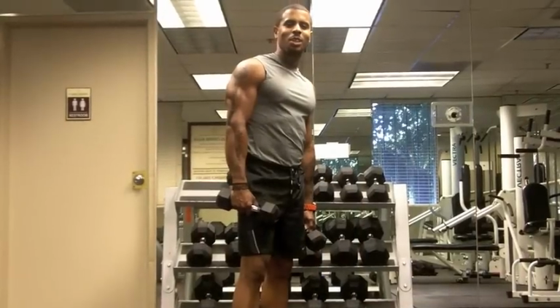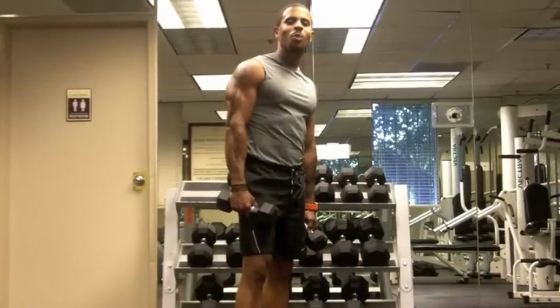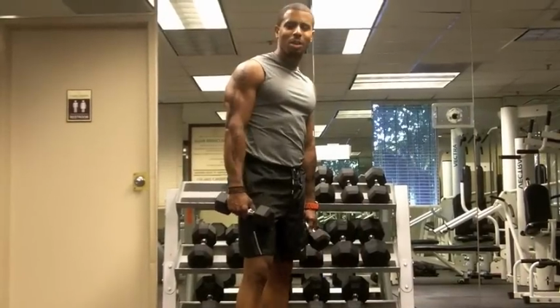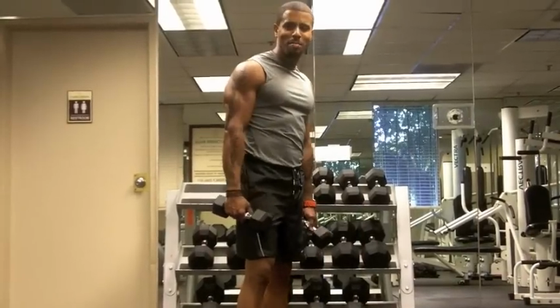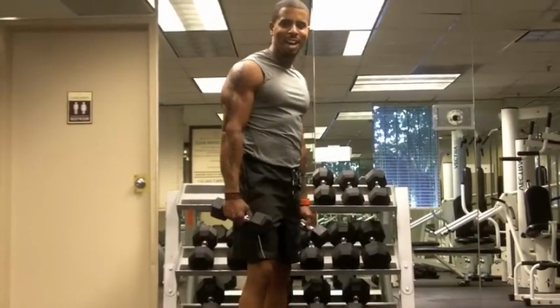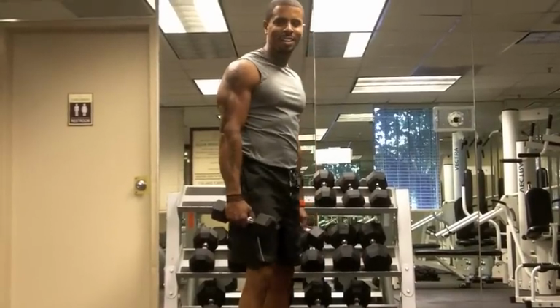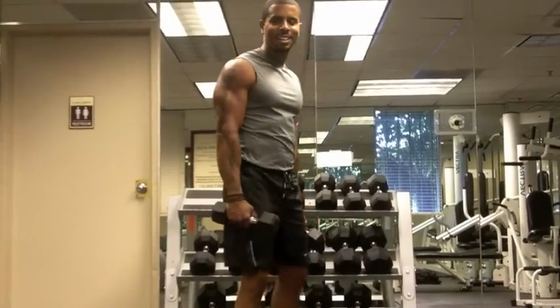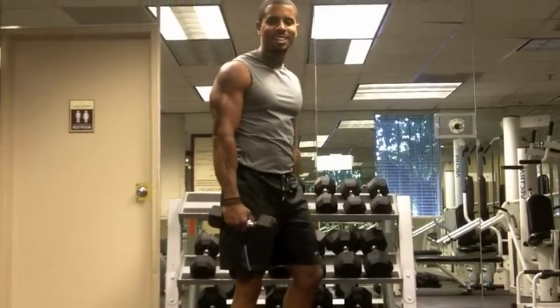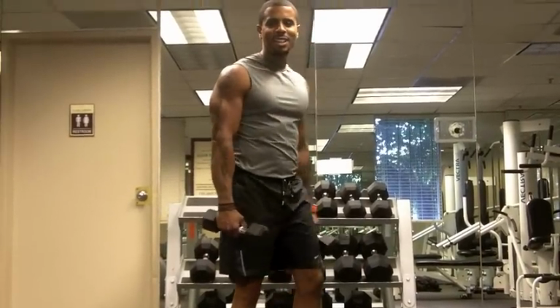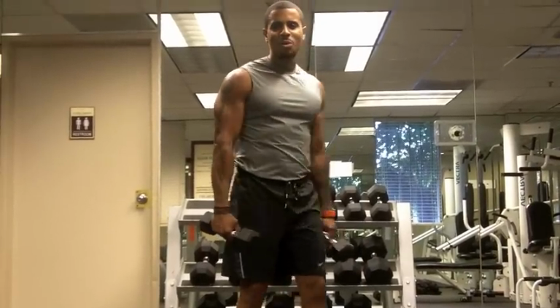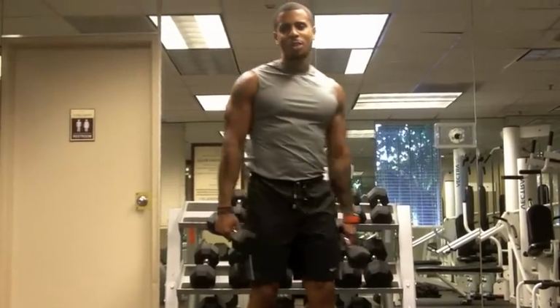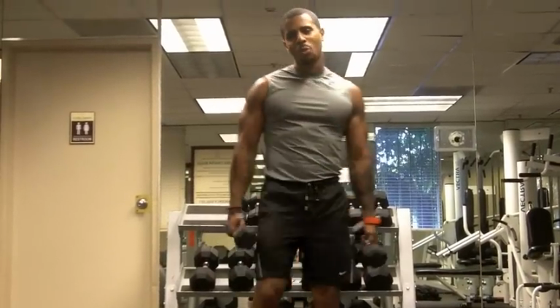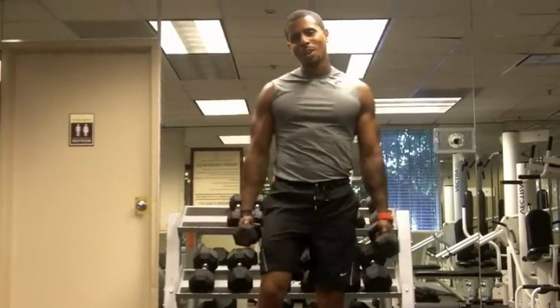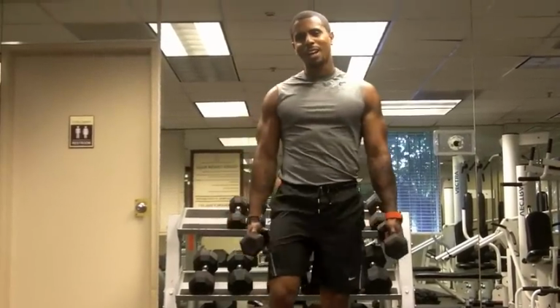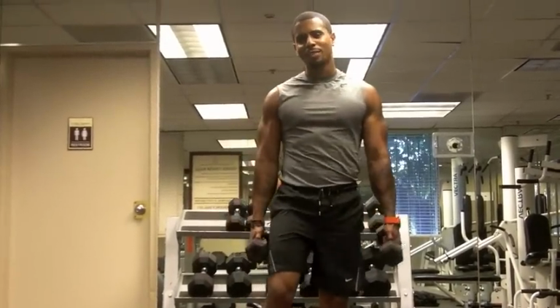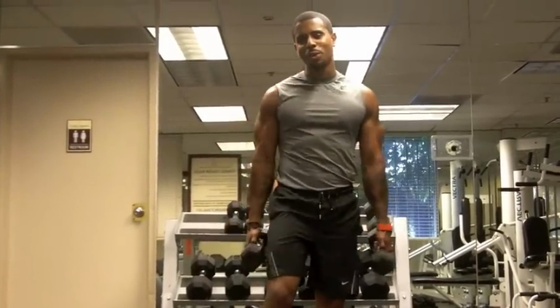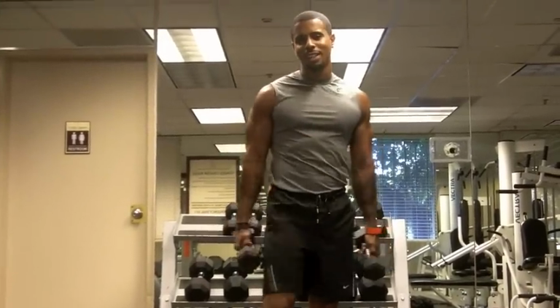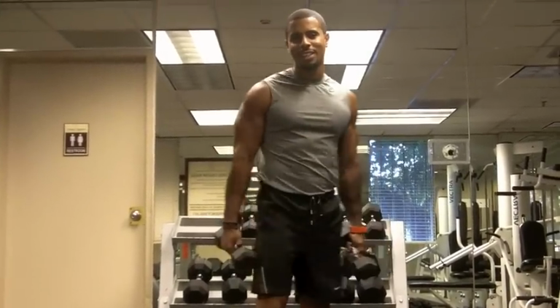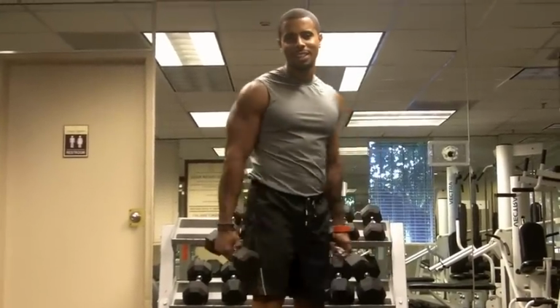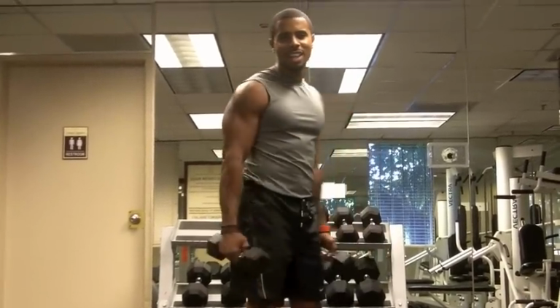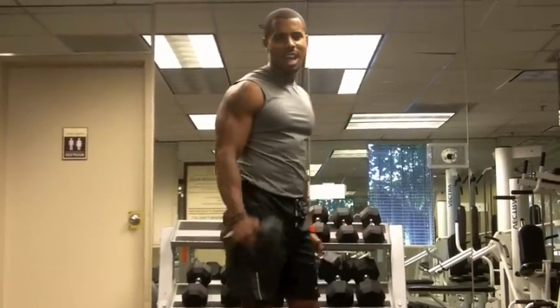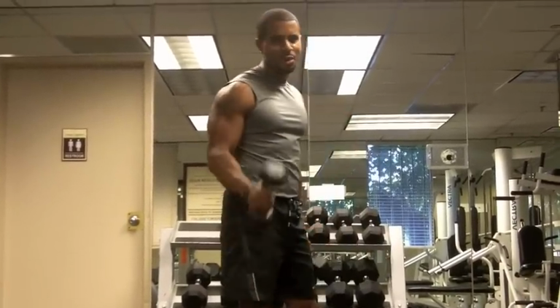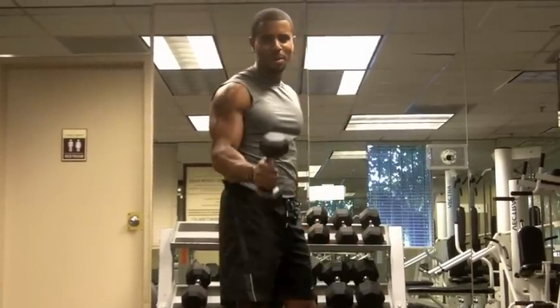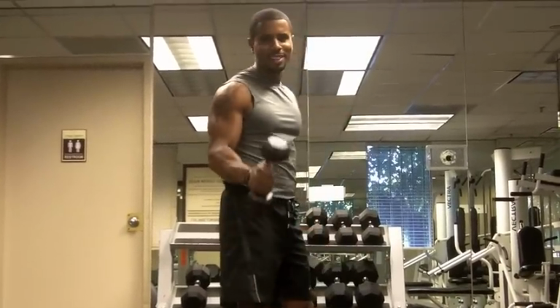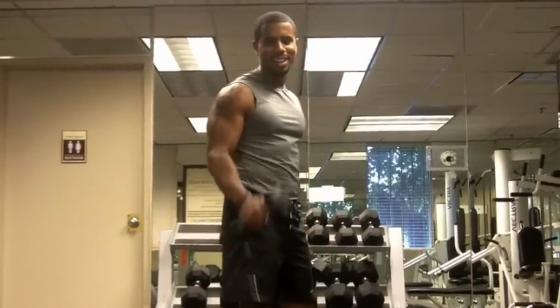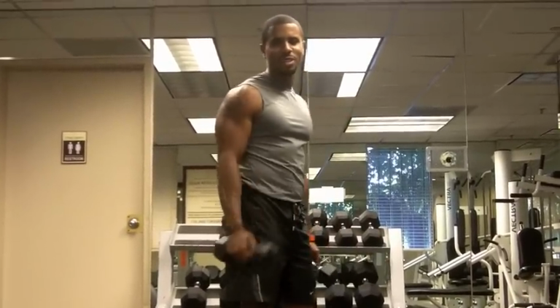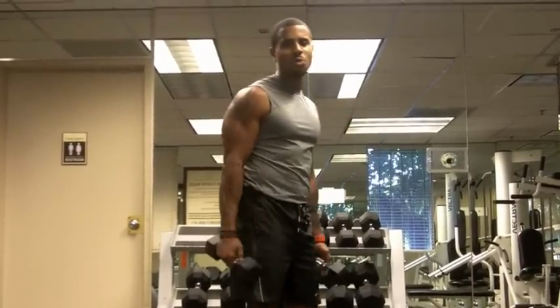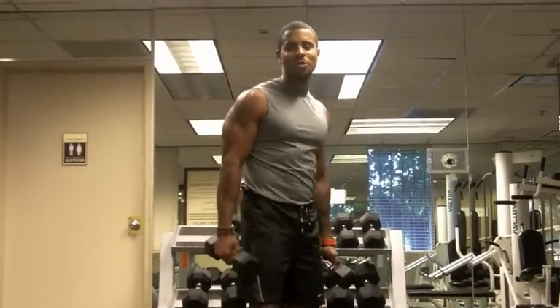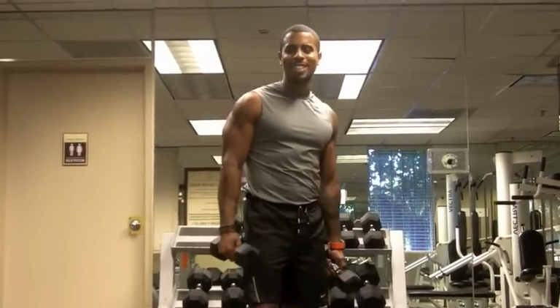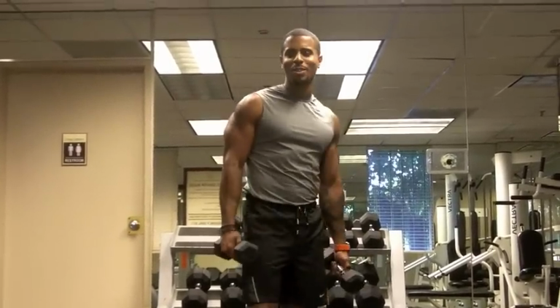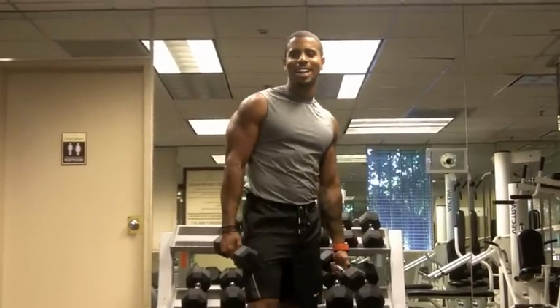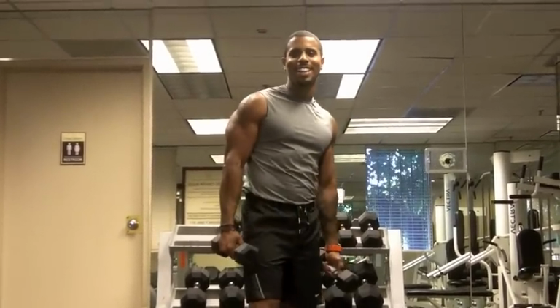Welcome back with the workout of the week, every Monday with Physique 180.